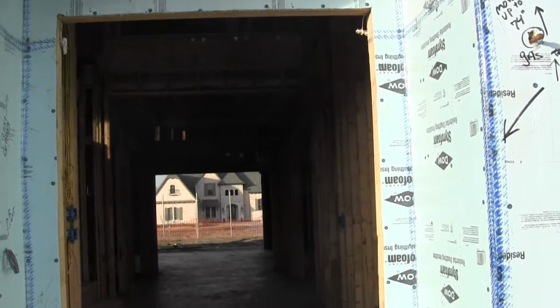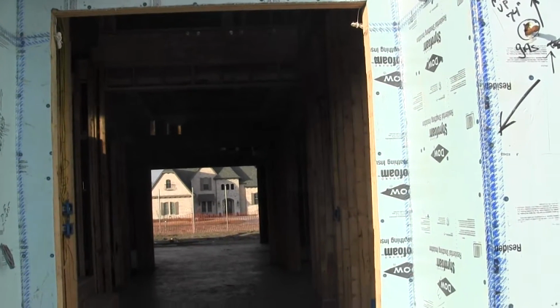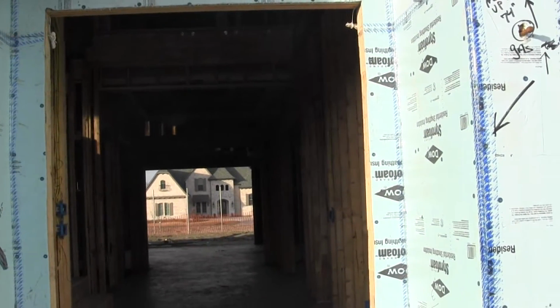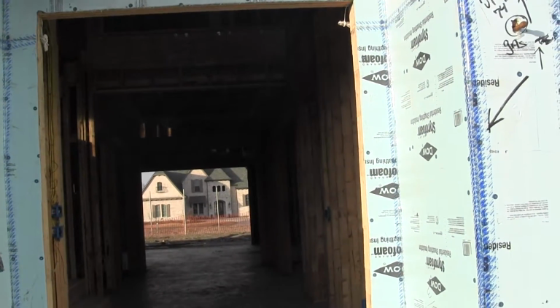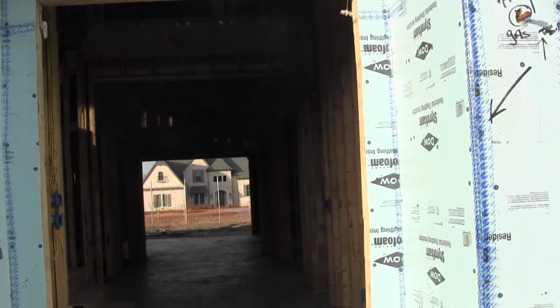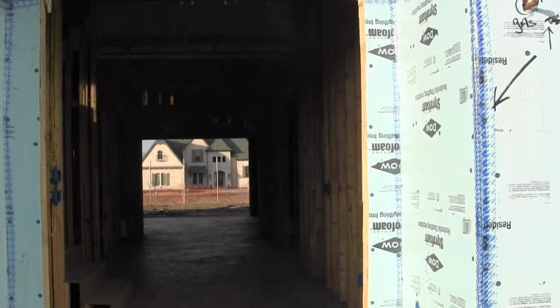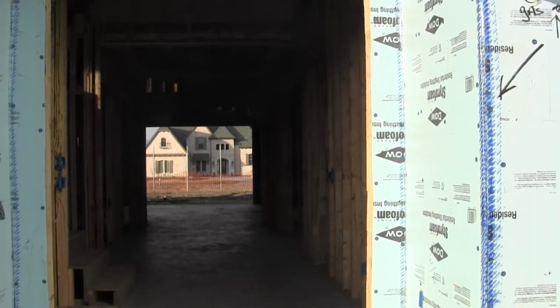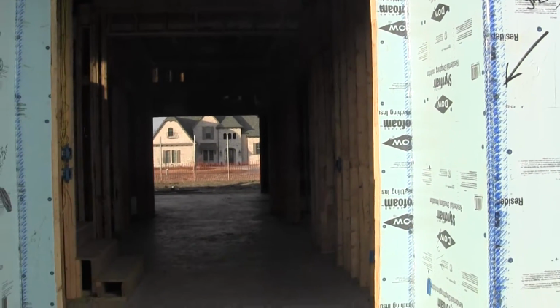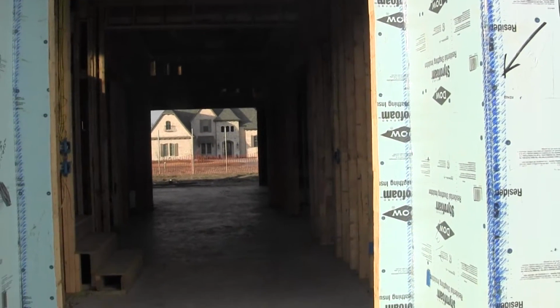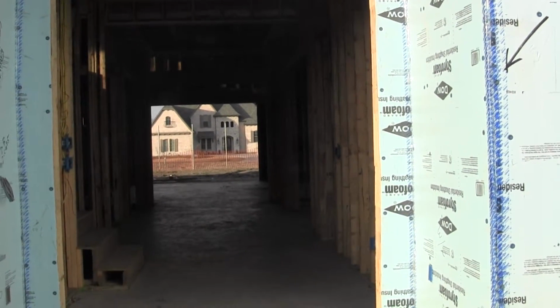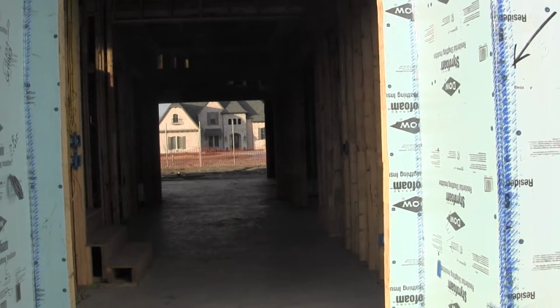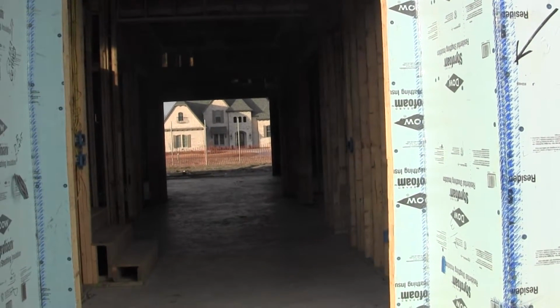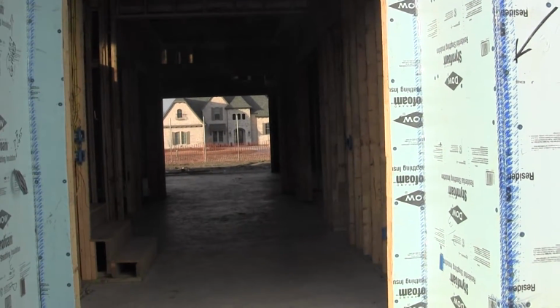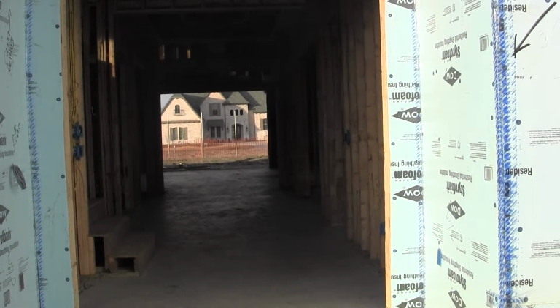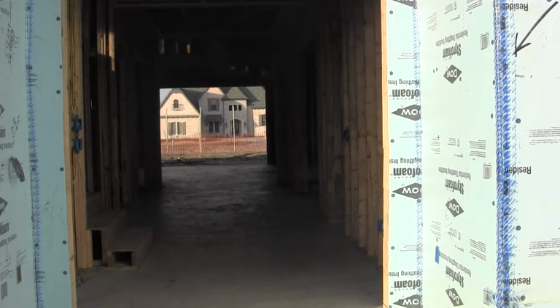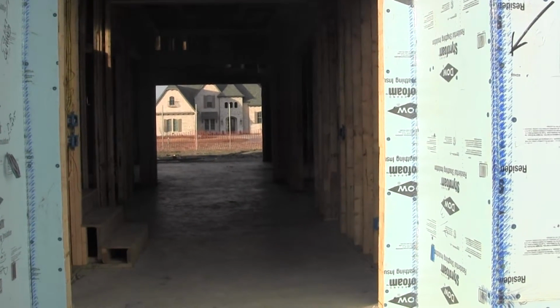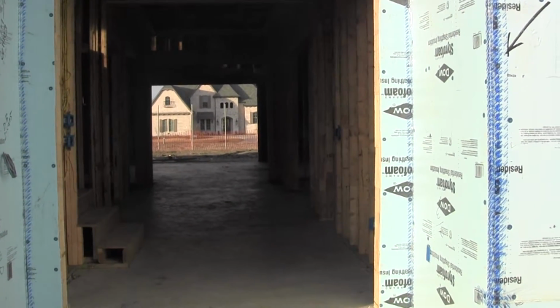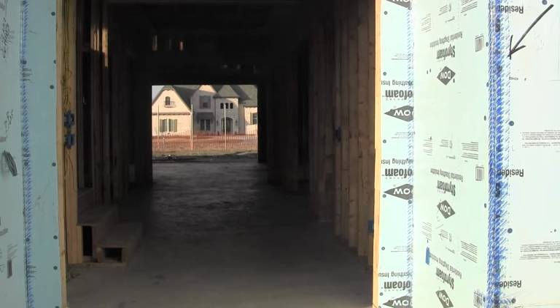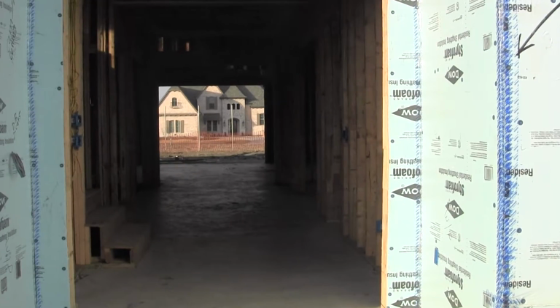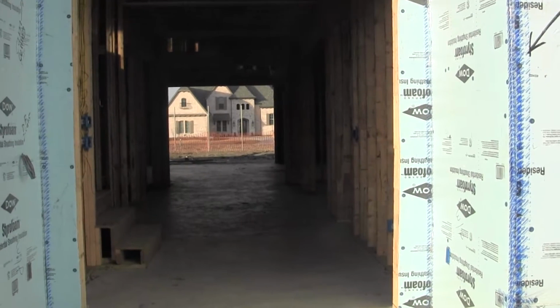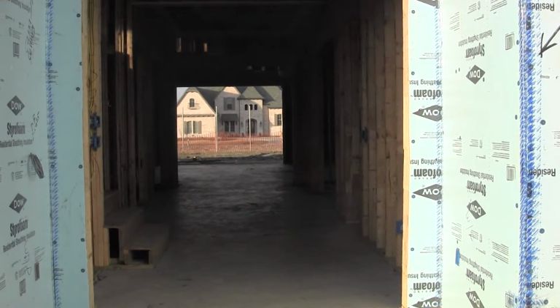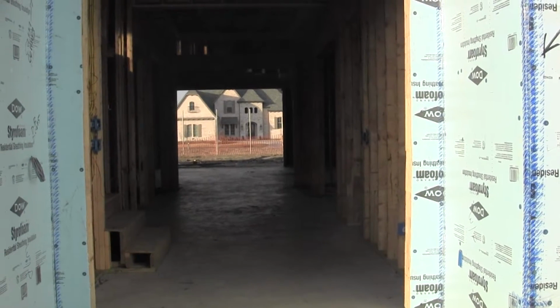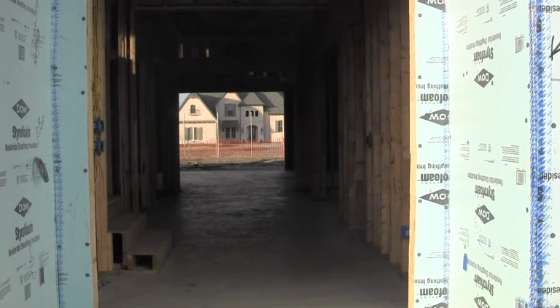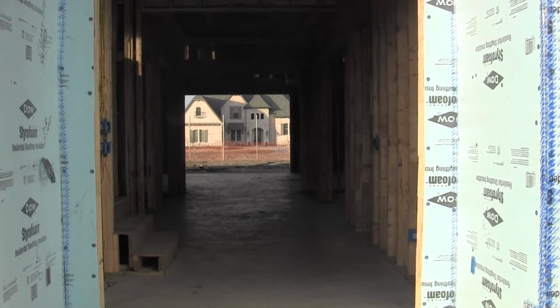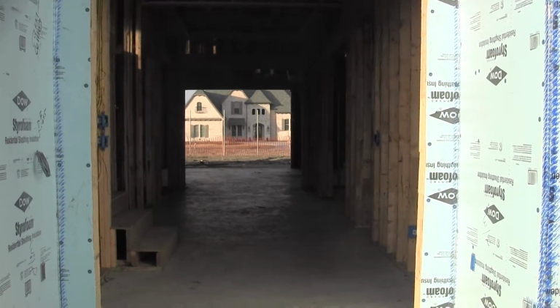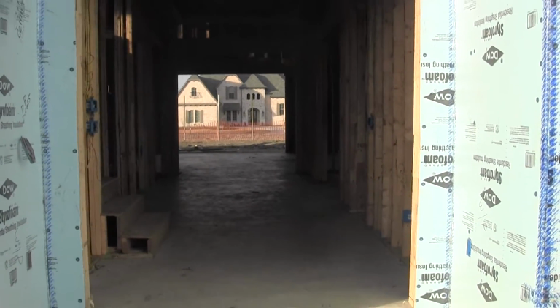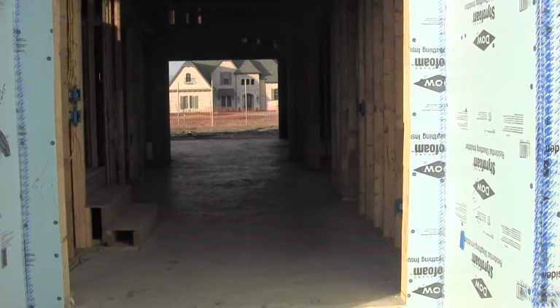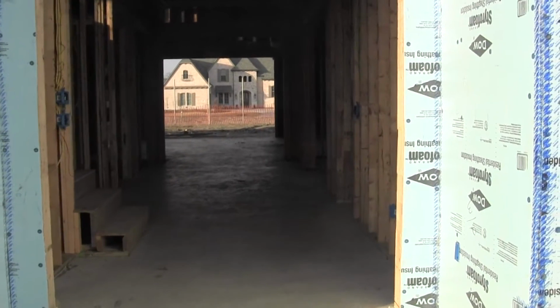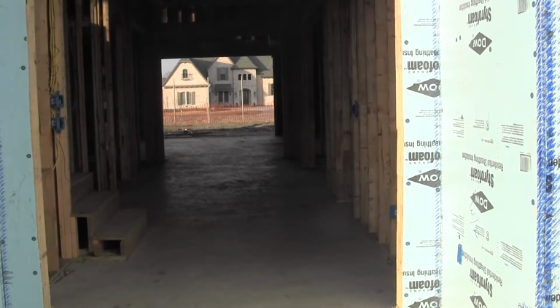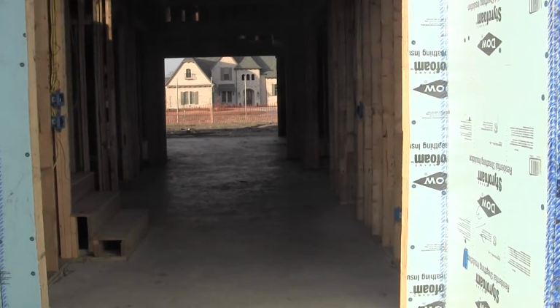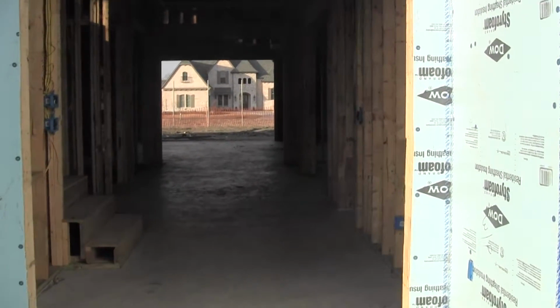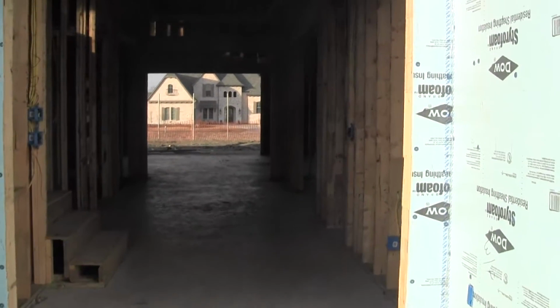I'm here at our Winding Oaks project for our pre-installation, pre-sheetrock documentation. This is where we document everything that's behind the walls.